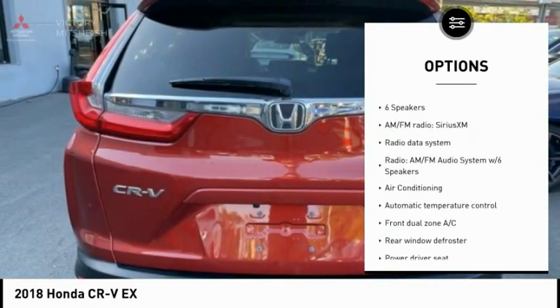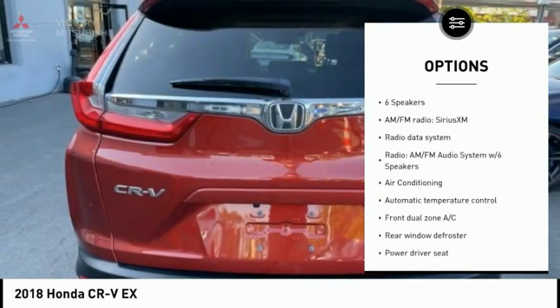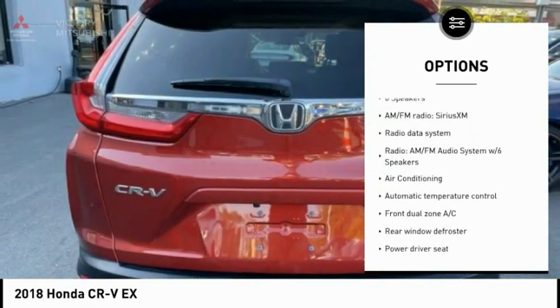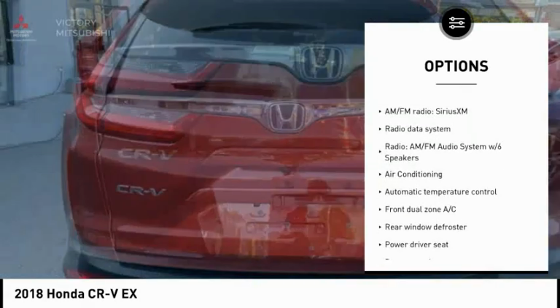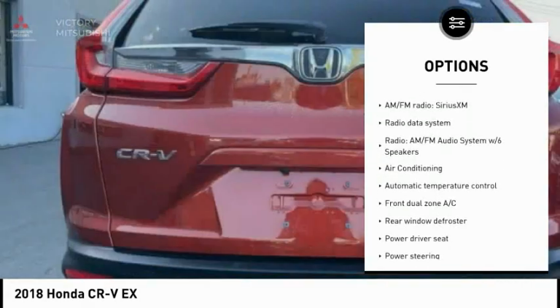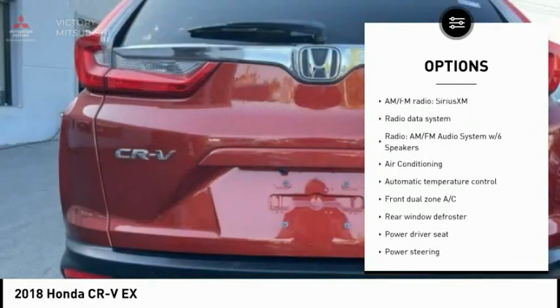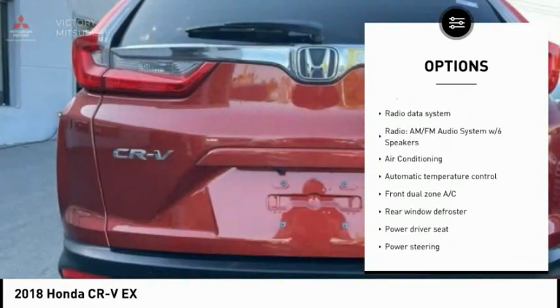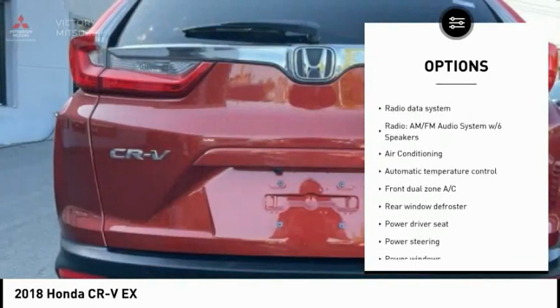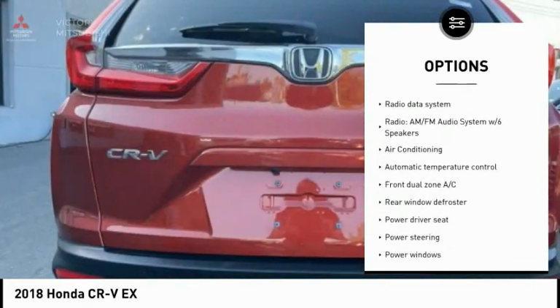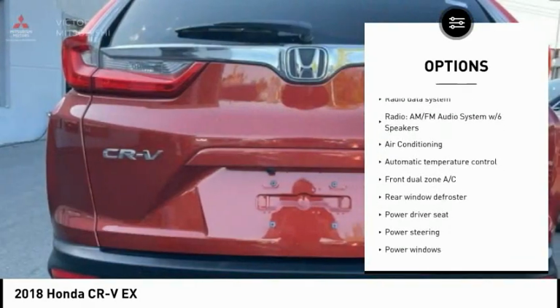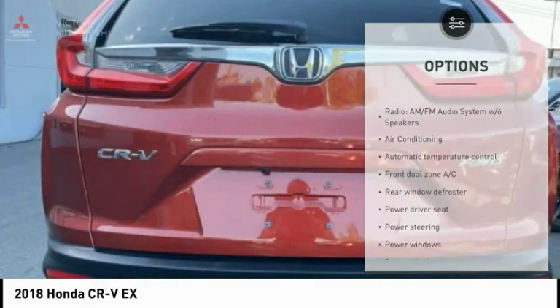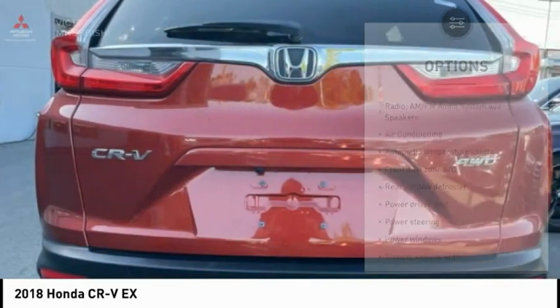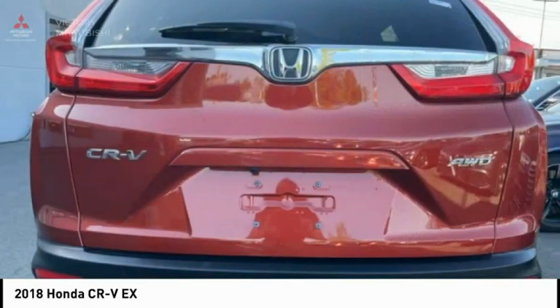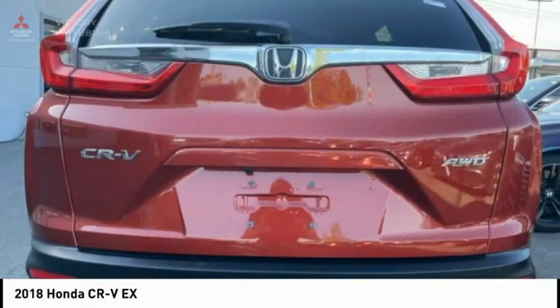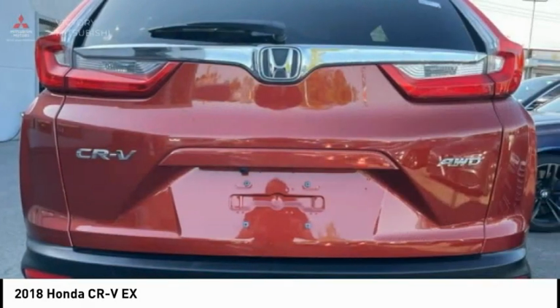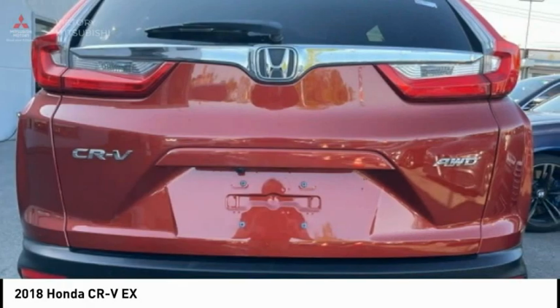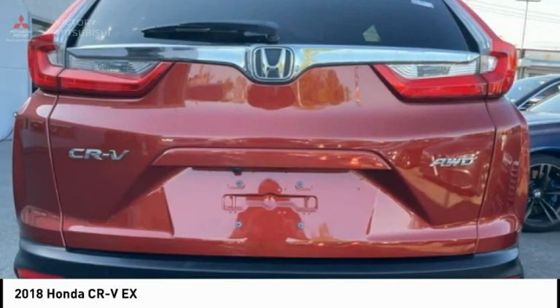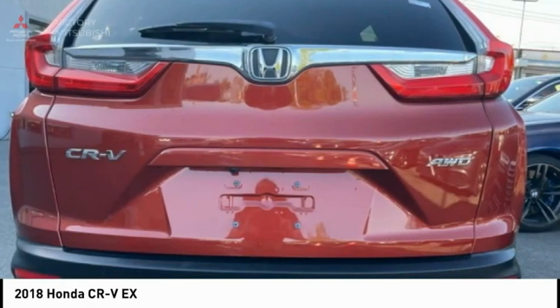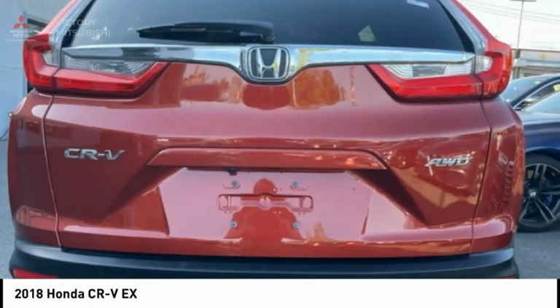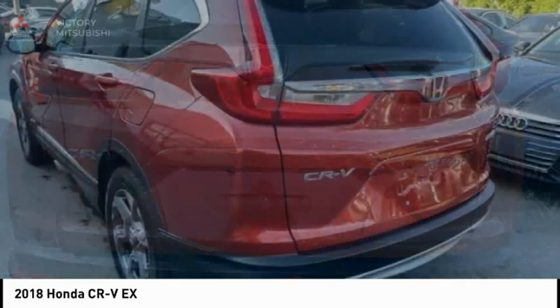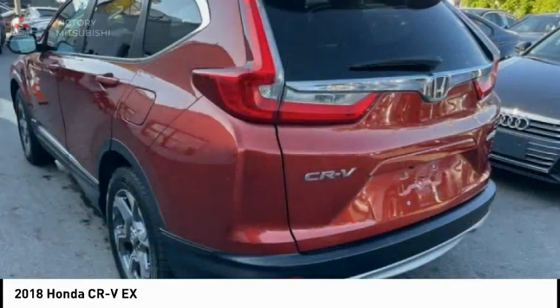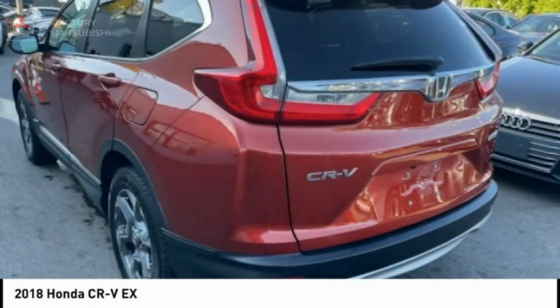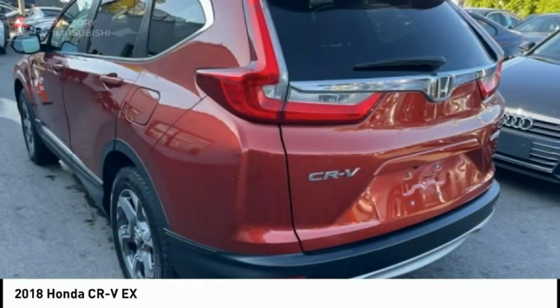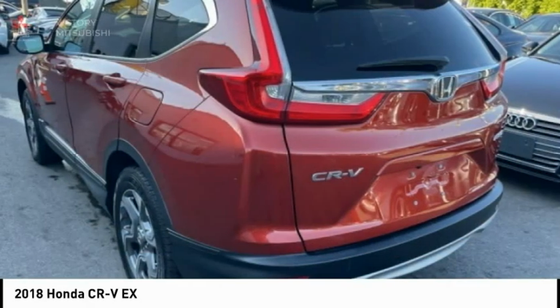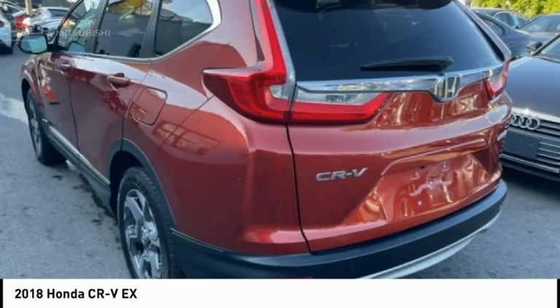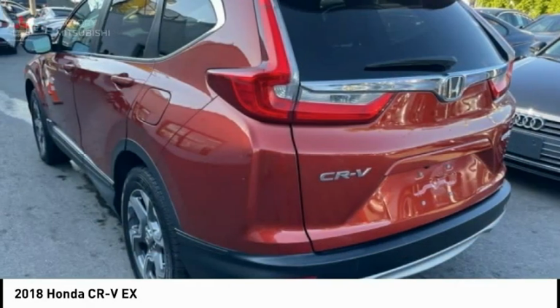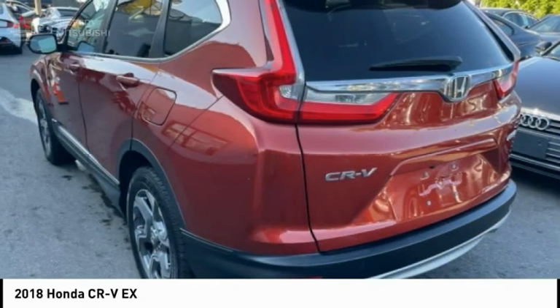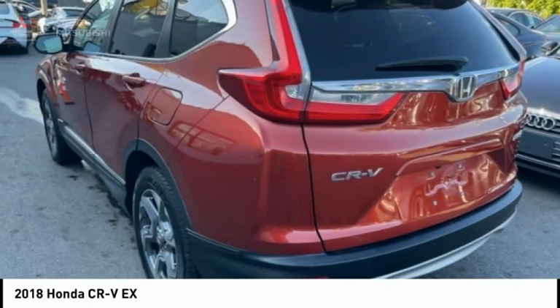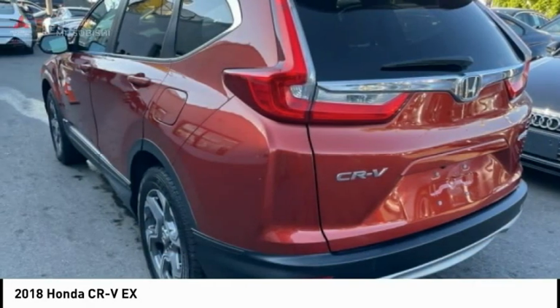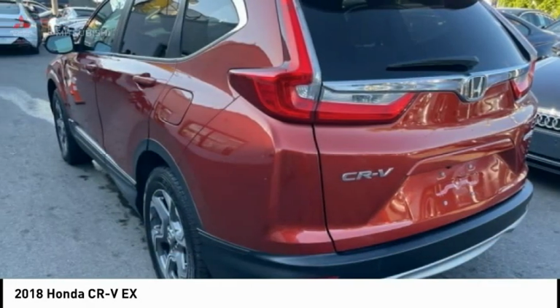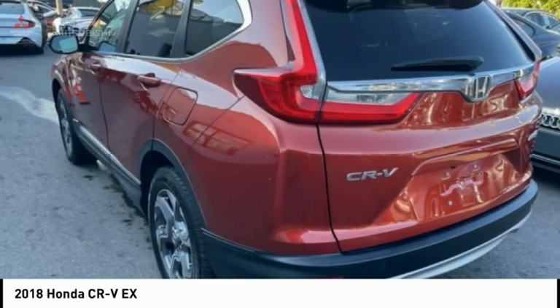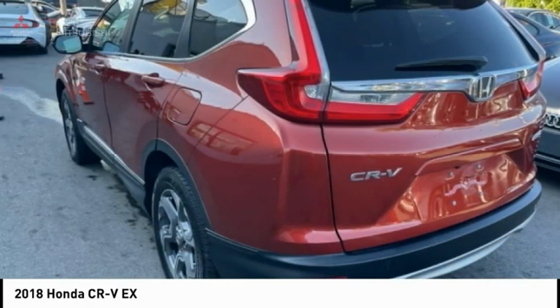Additional features include fog lights, power moonroof, four-wheel disc brakes, speed control, and rear window defroster.